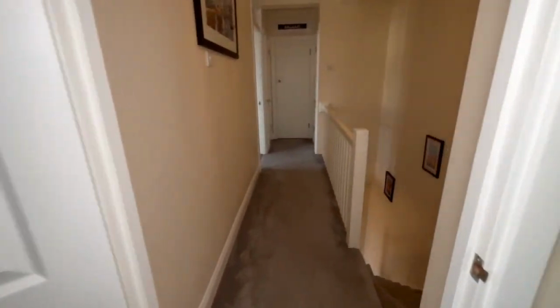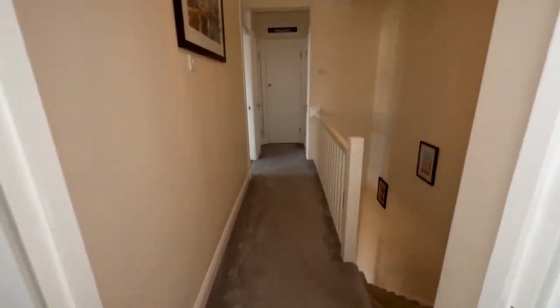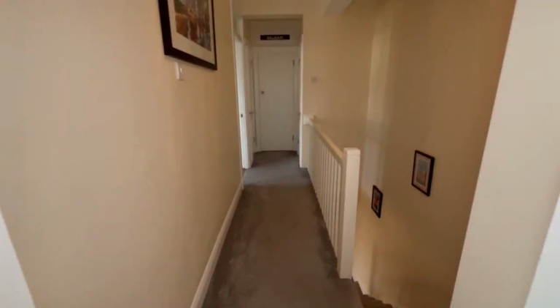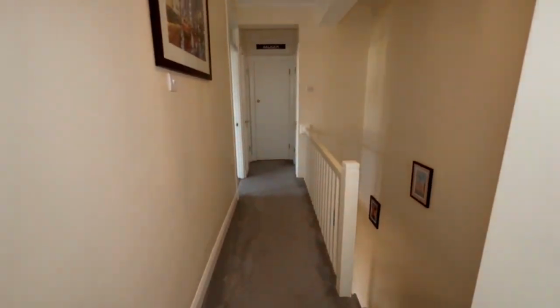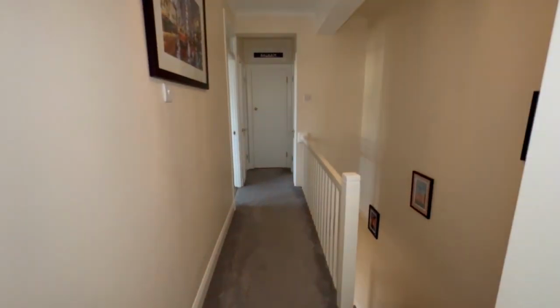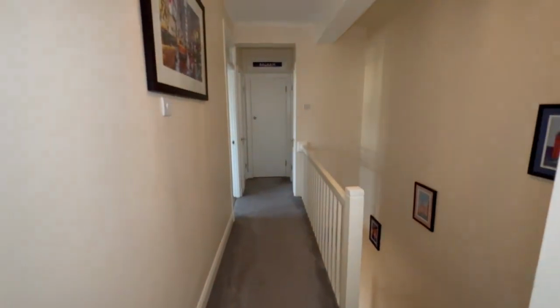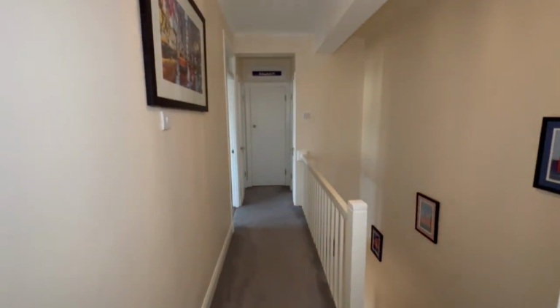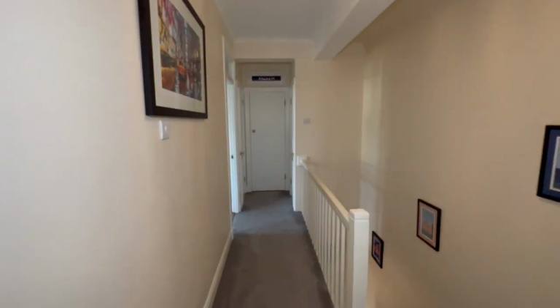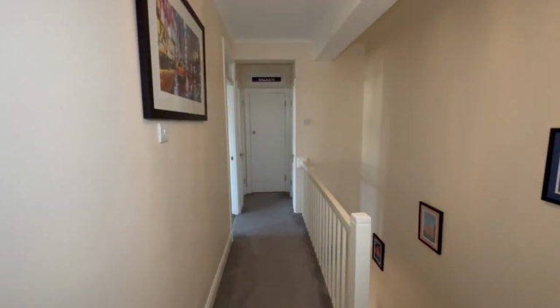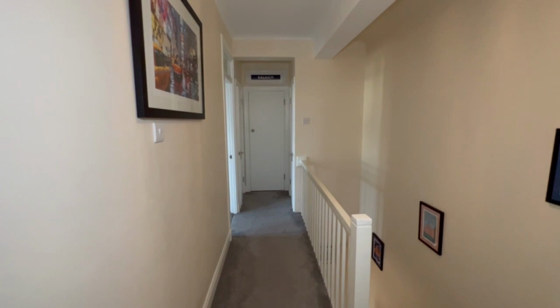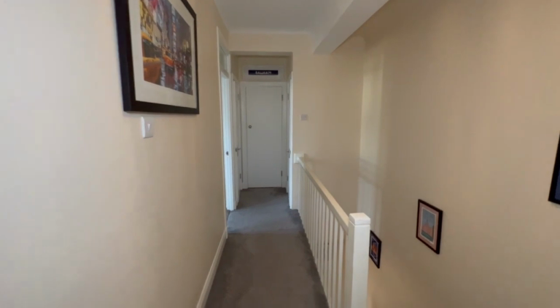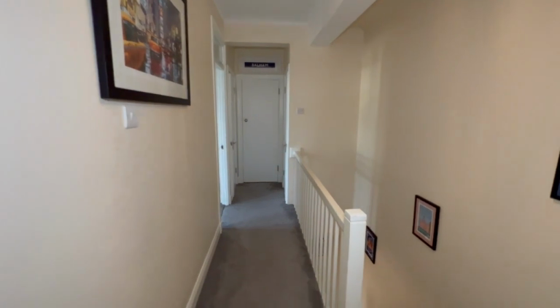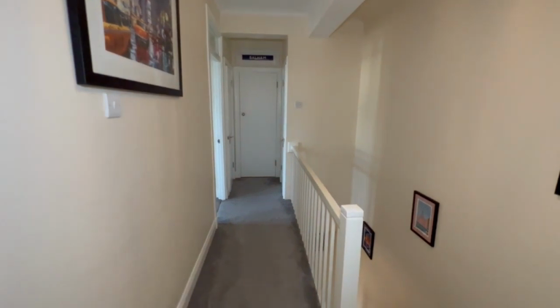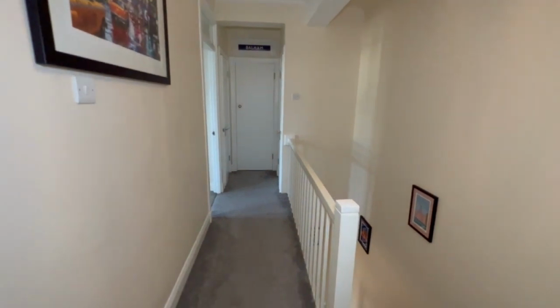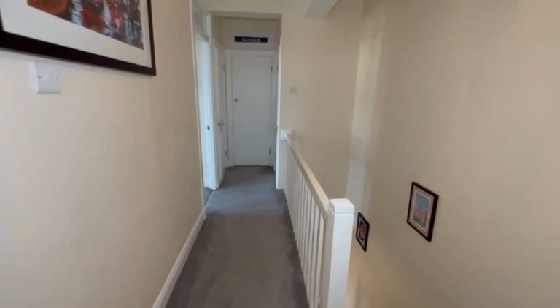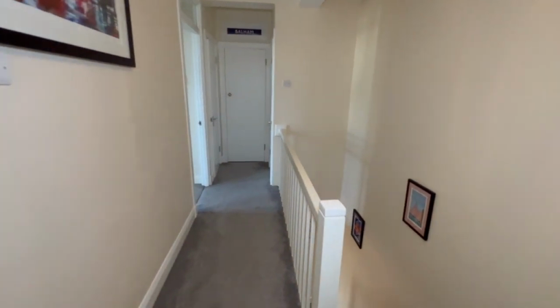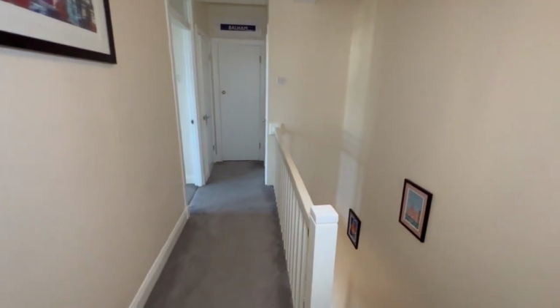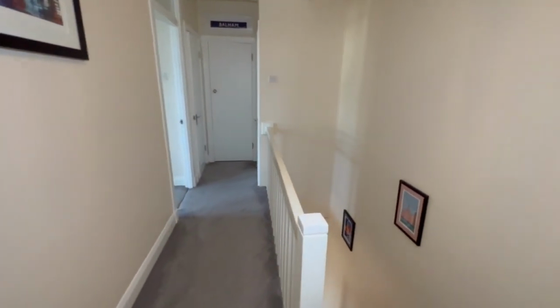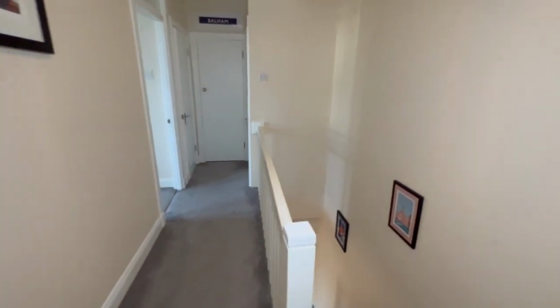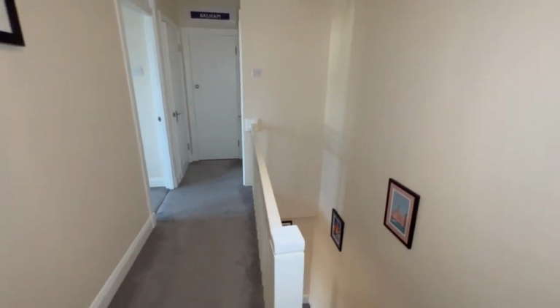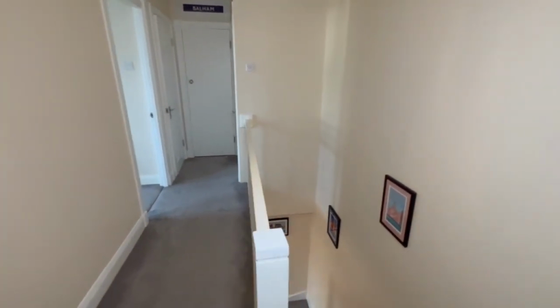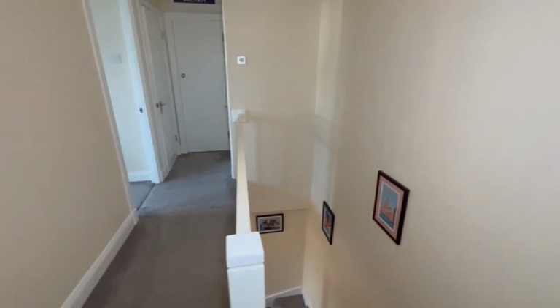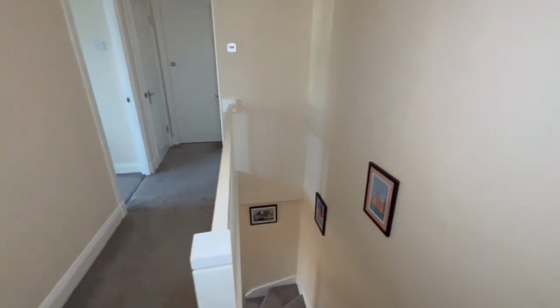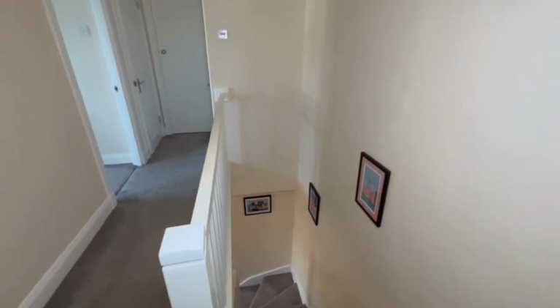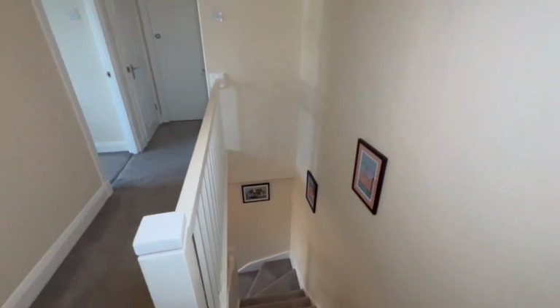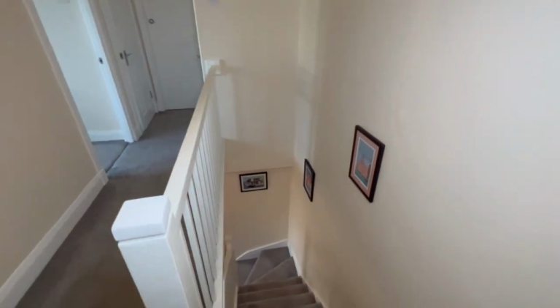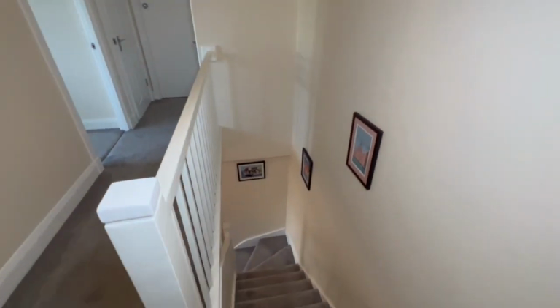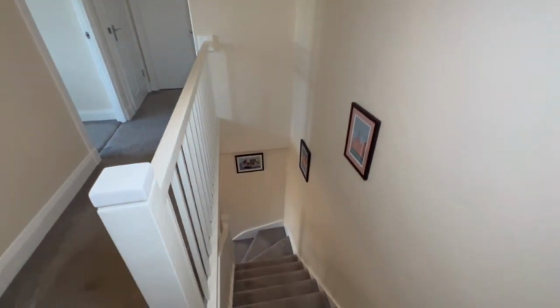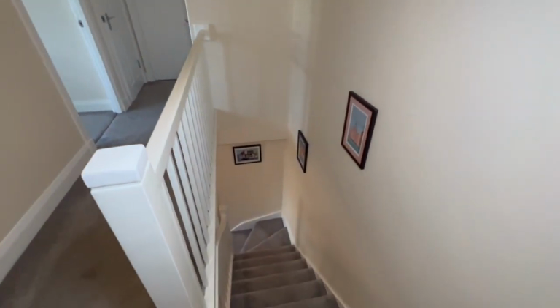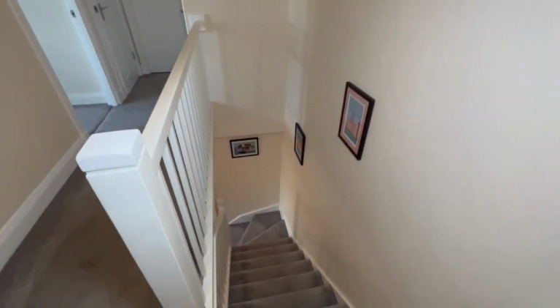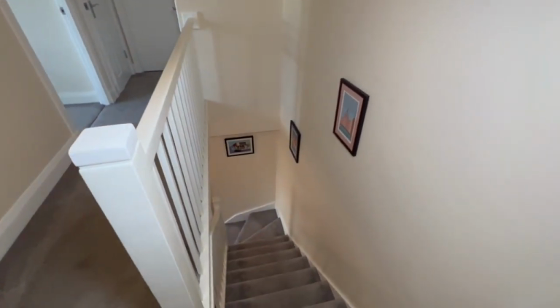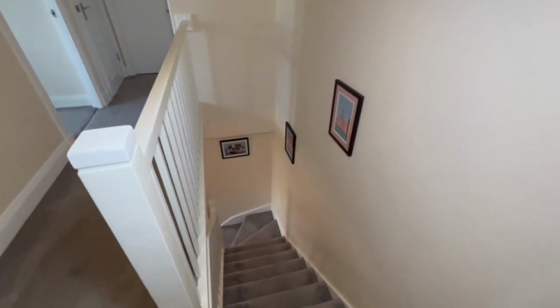This is the first floor landing. Sean, could you step right a bit? We can see down the stairs as well. Thank you very much.